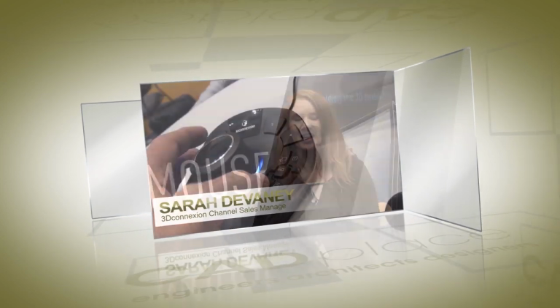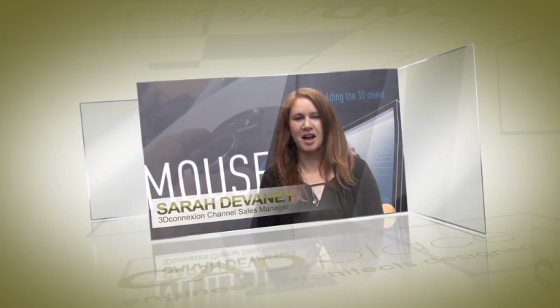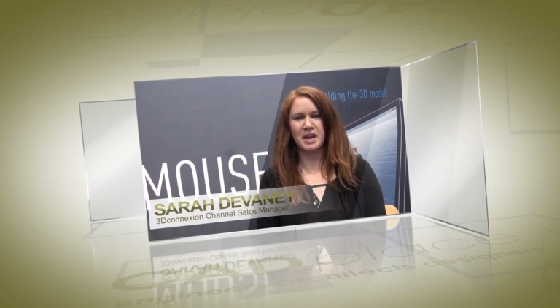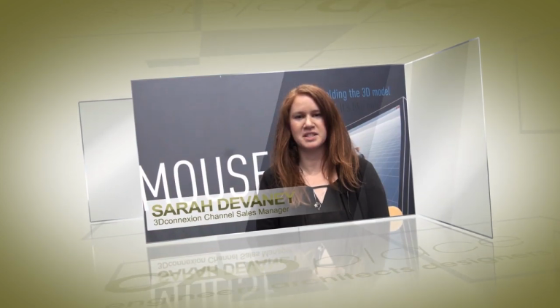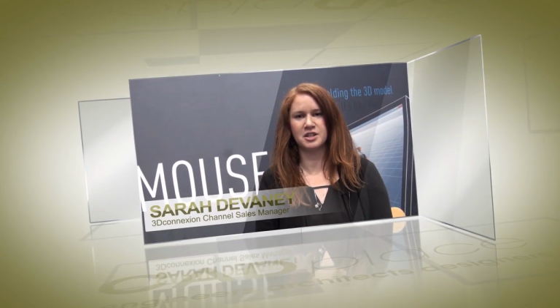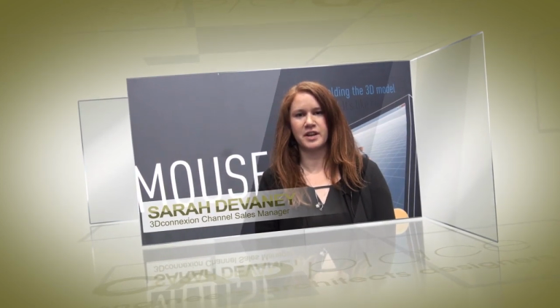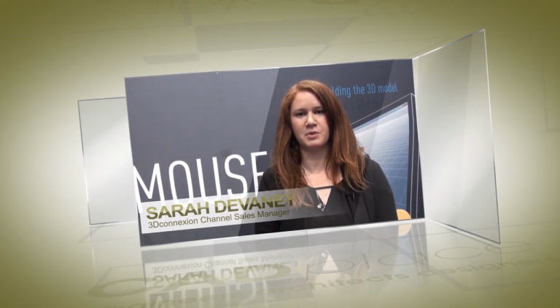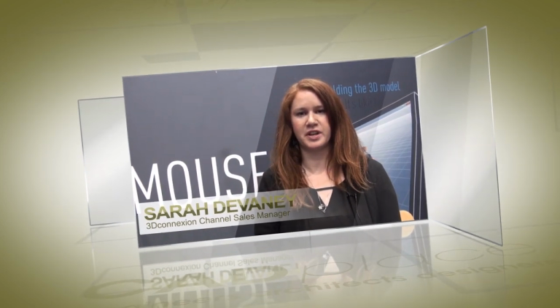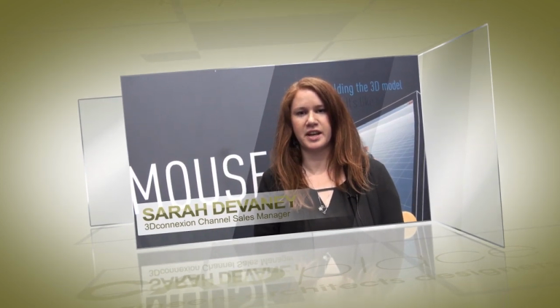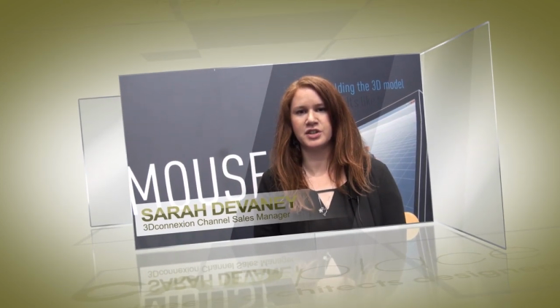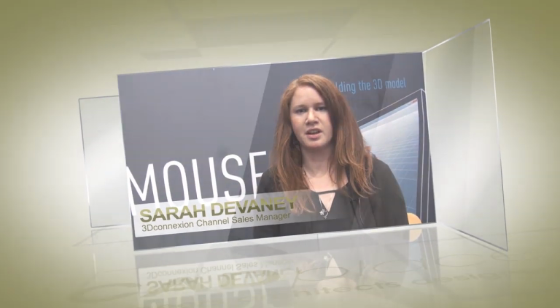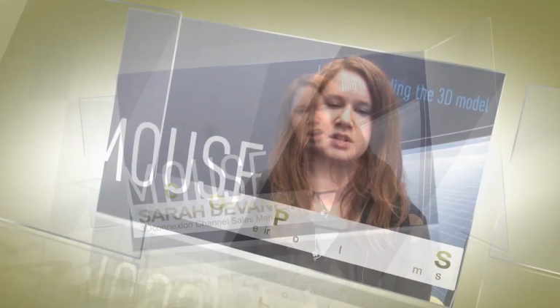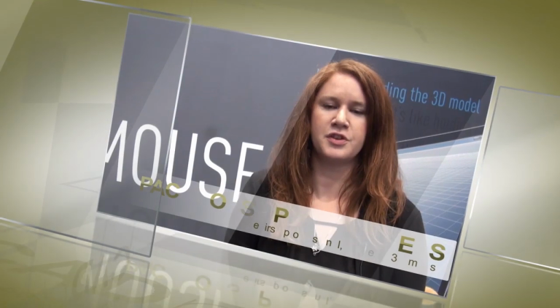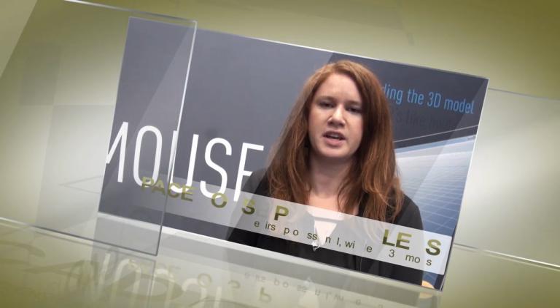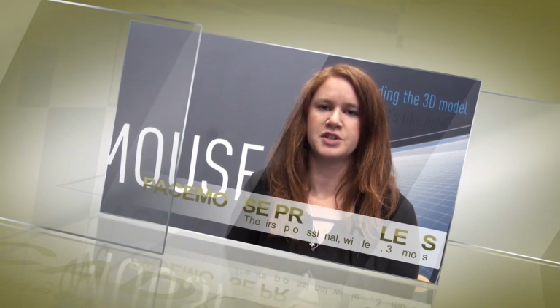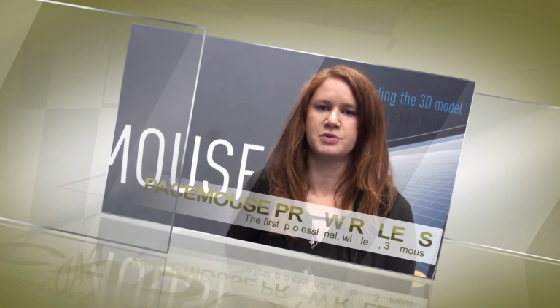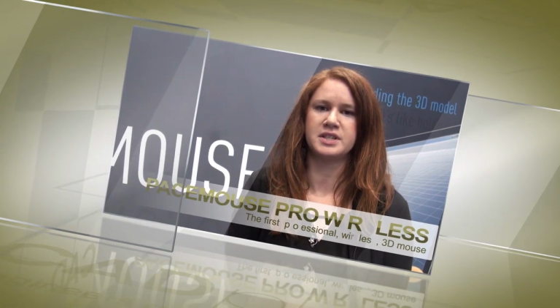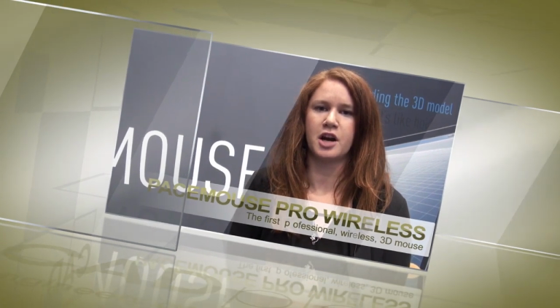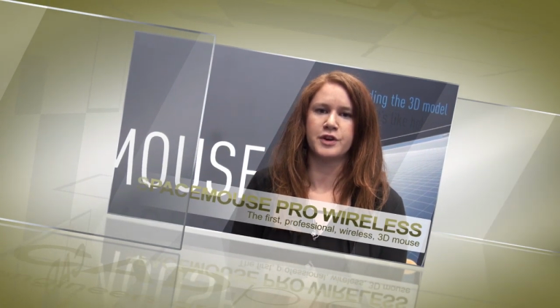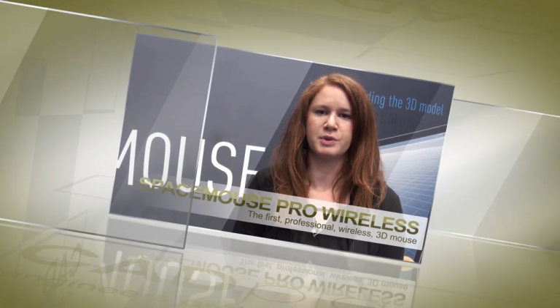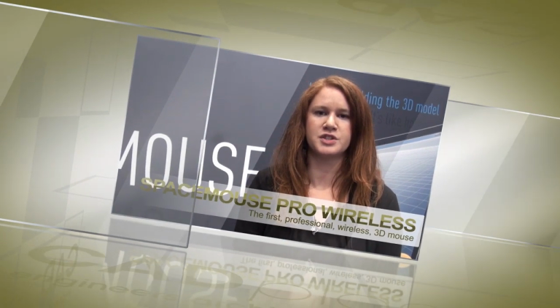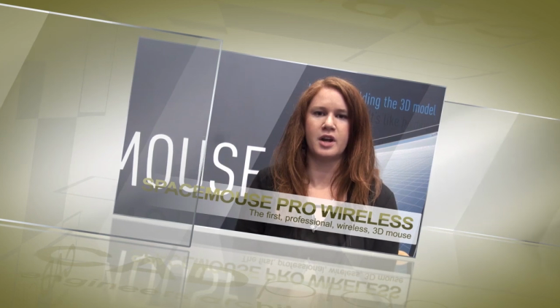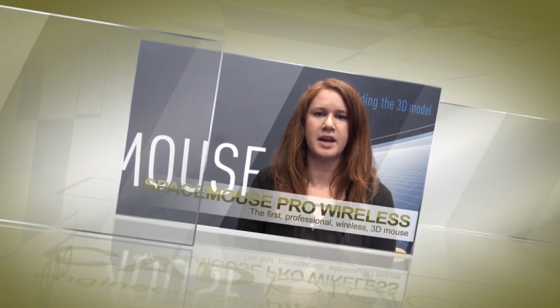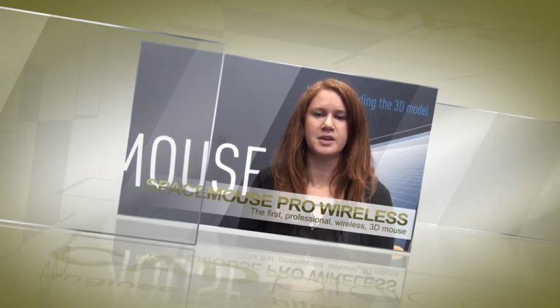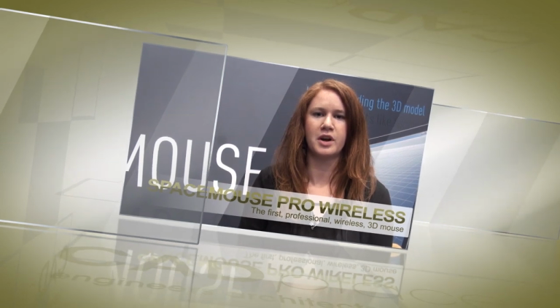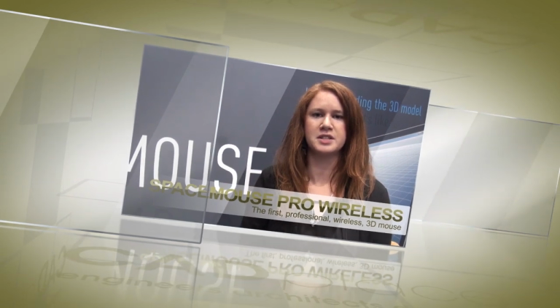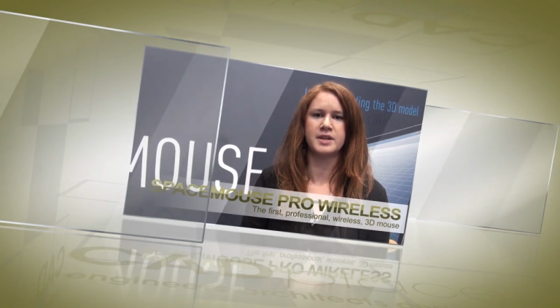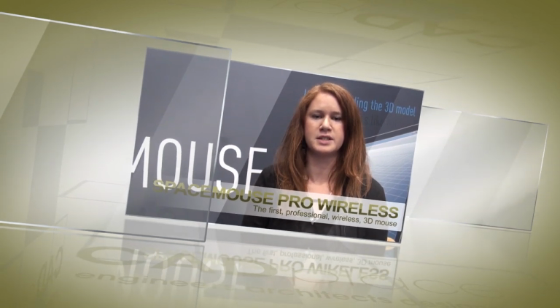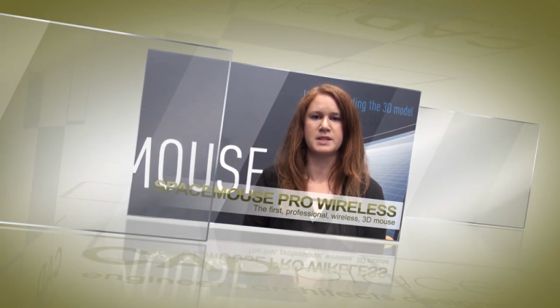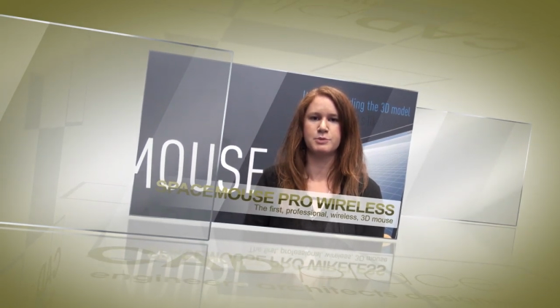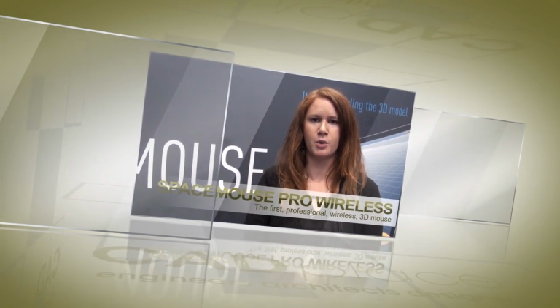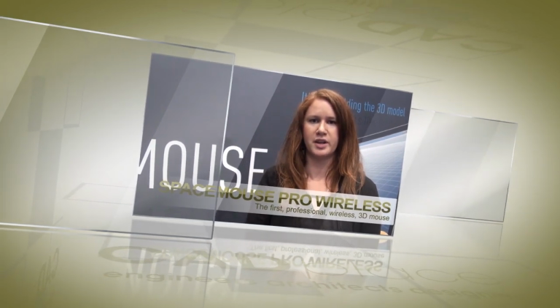Hi, my name is Sarah Devaney with 3D Connection. Today, 3D Connection is releasing our first professional high-end wireless device, the SpaceMouse Pro Wireless.